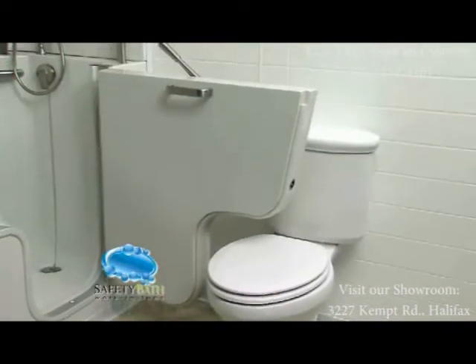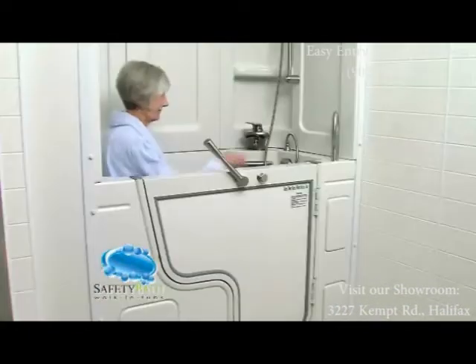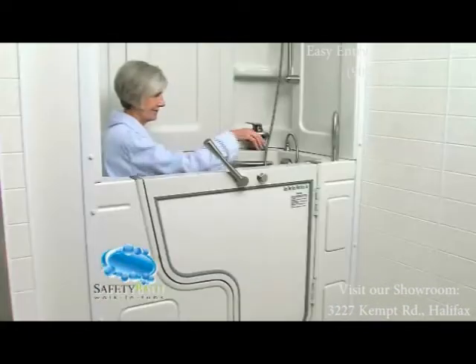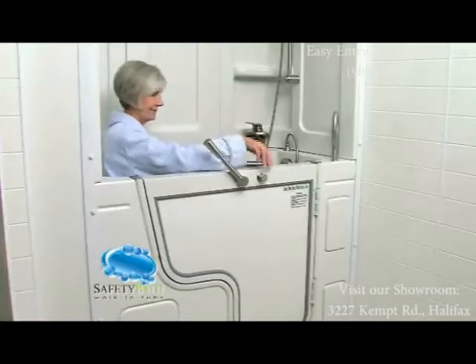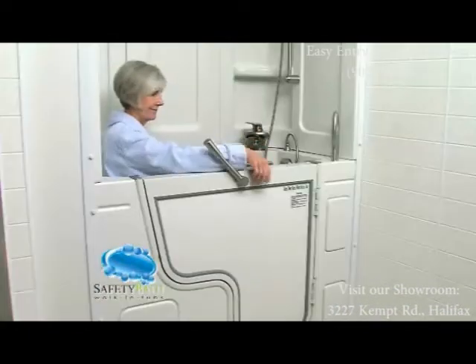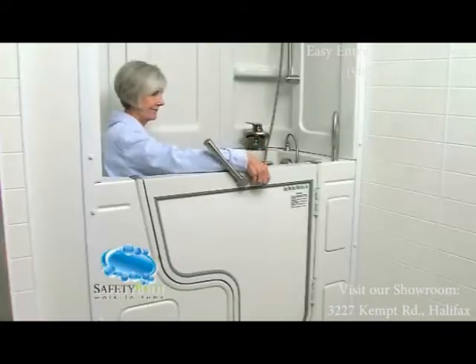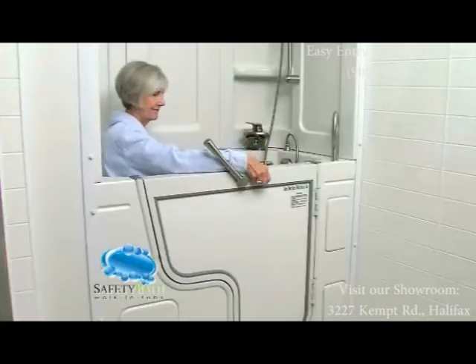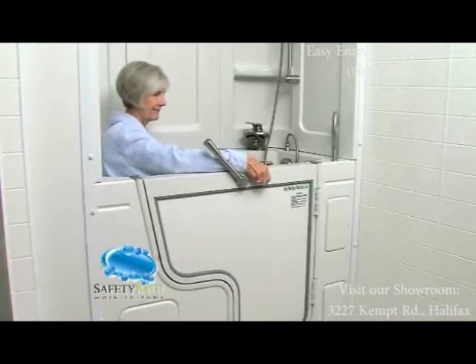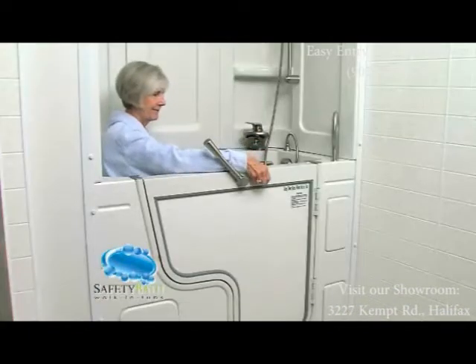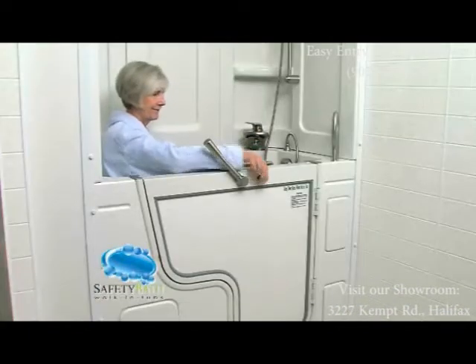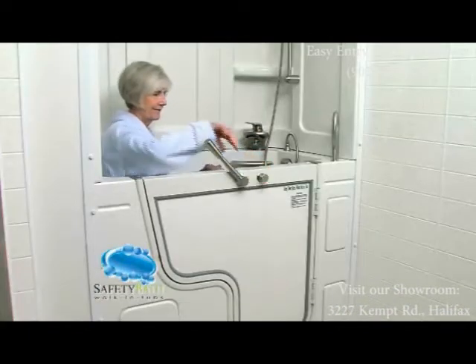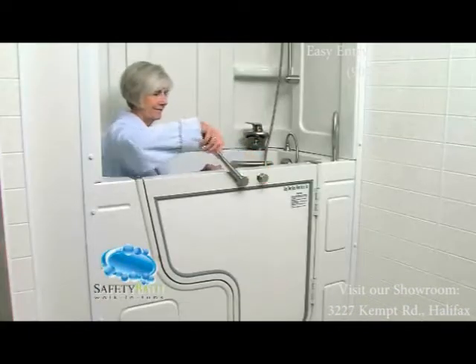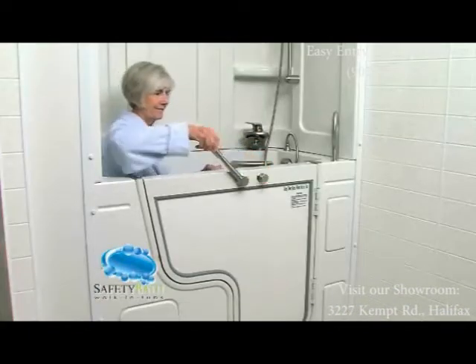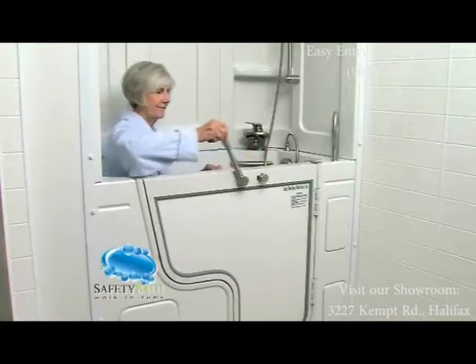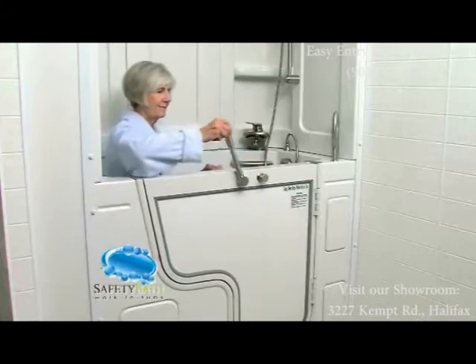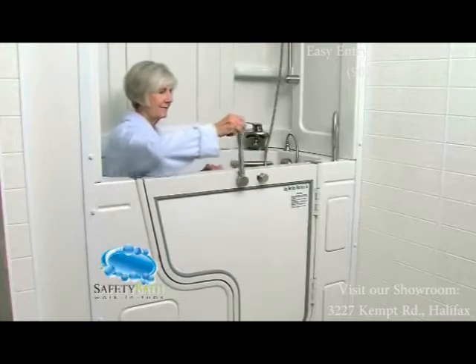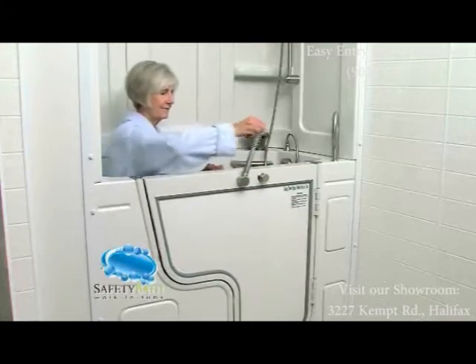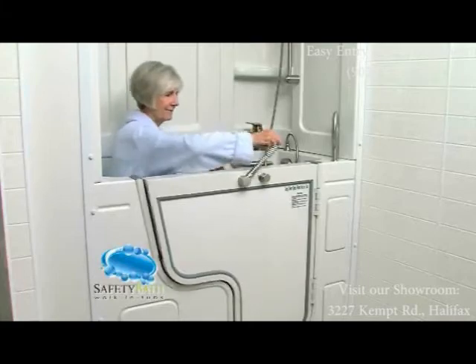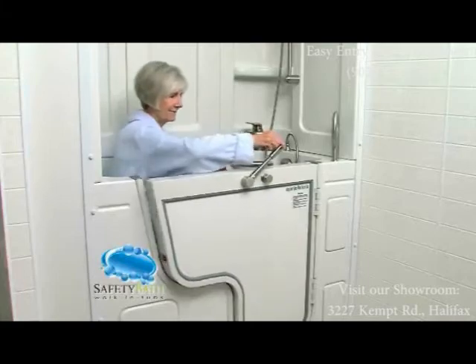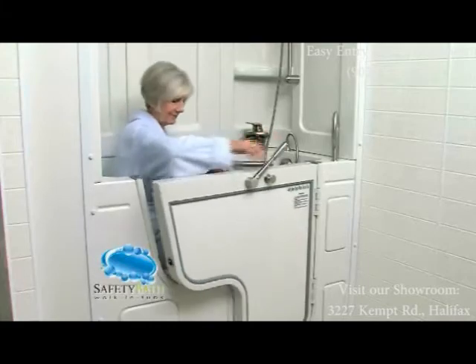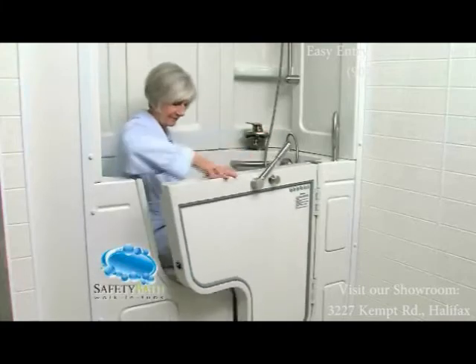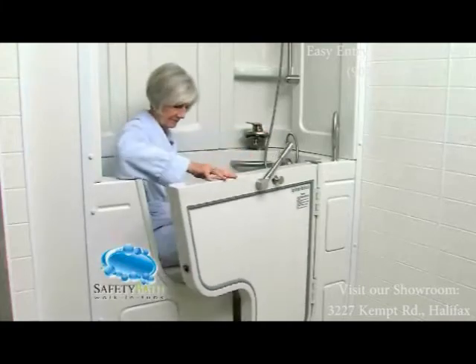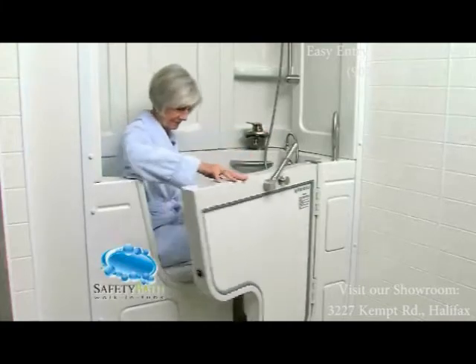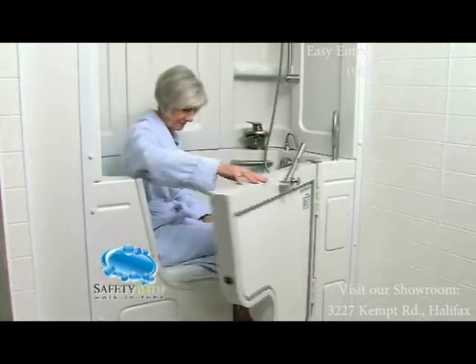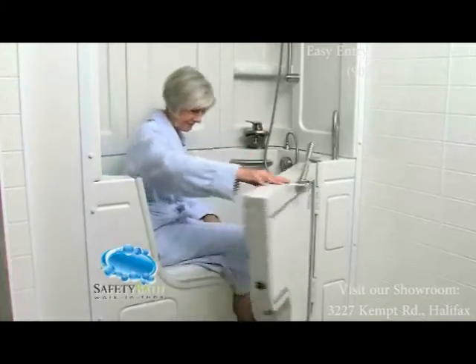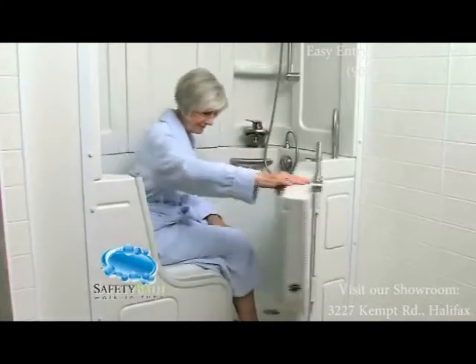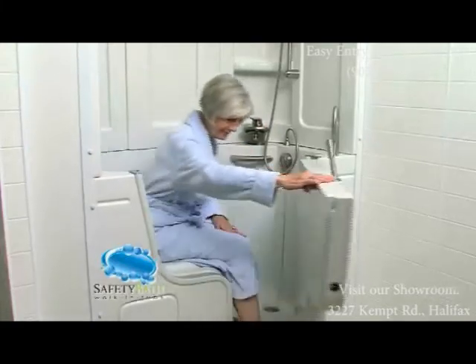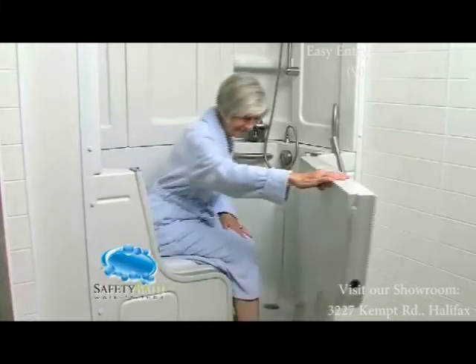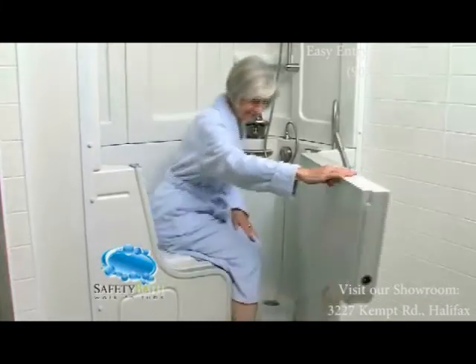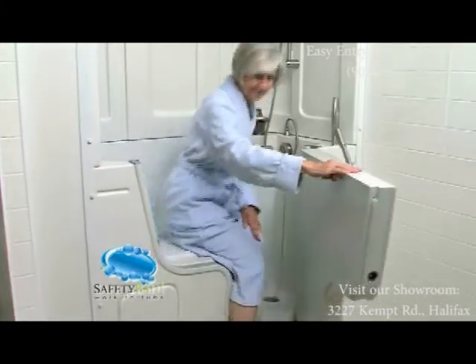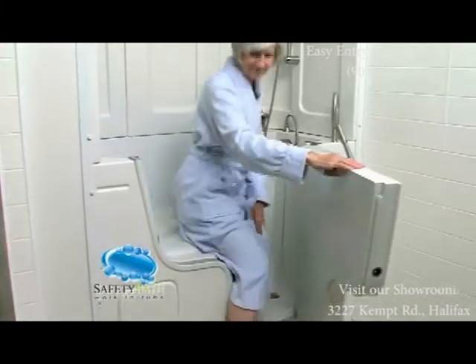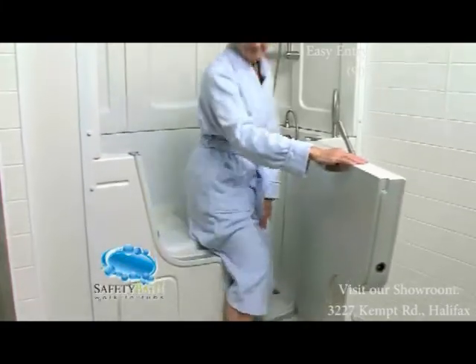Our safety bath slide-in tub is just another example of how Safety Bath offers the best walk-in tubs on the planet.